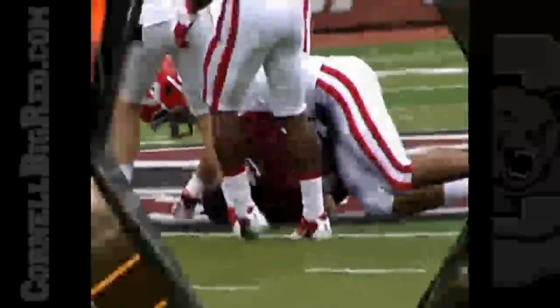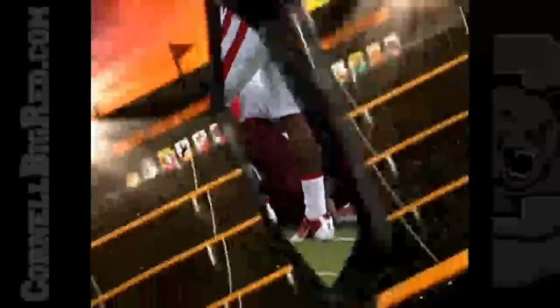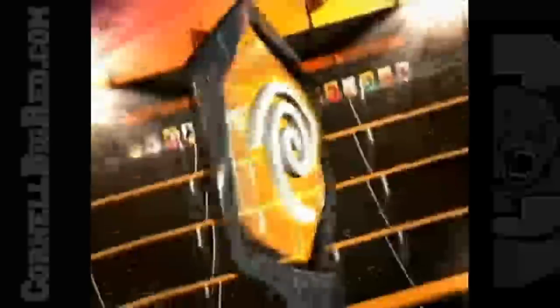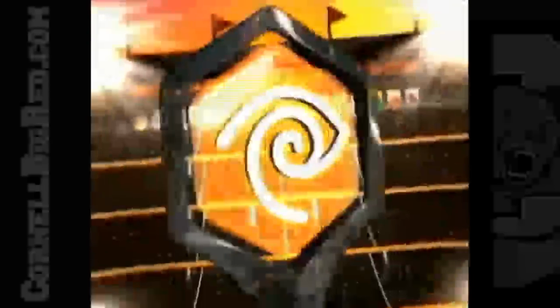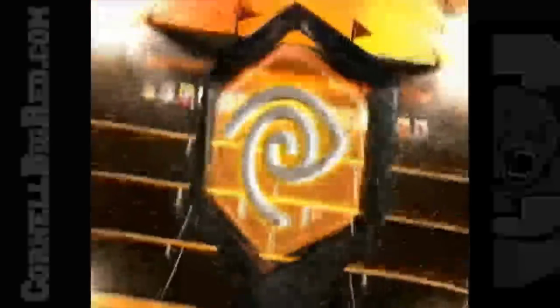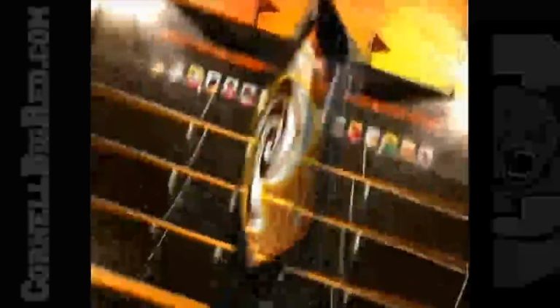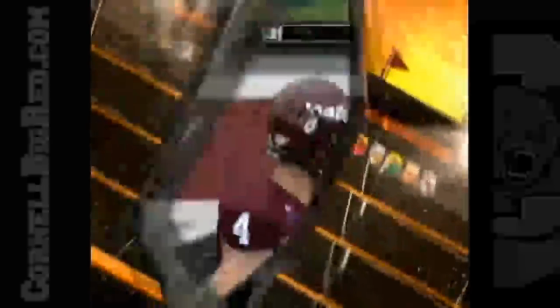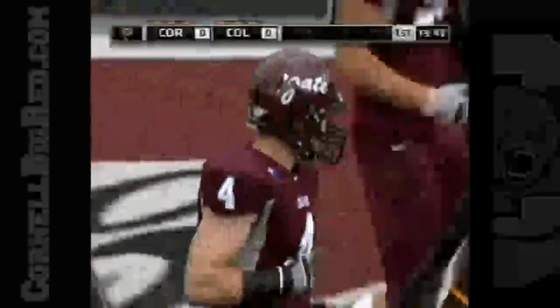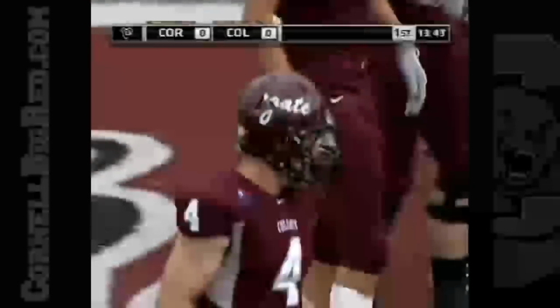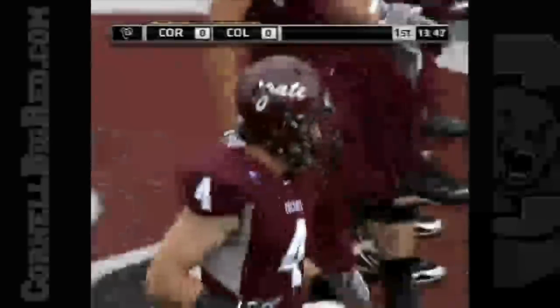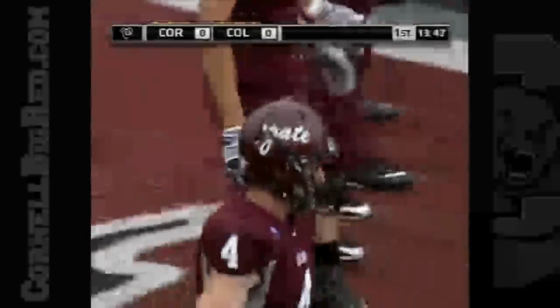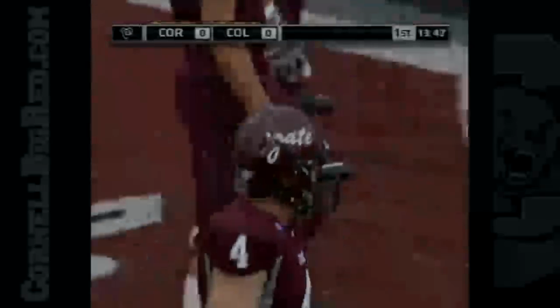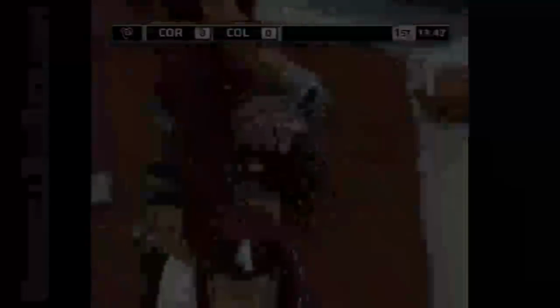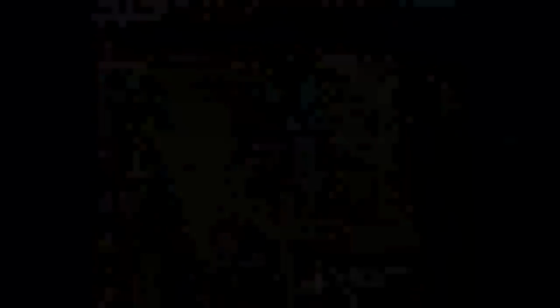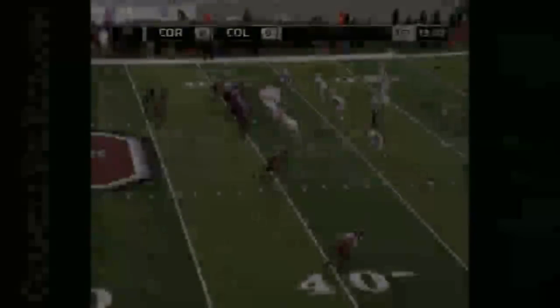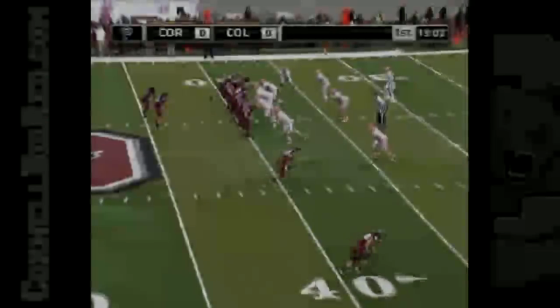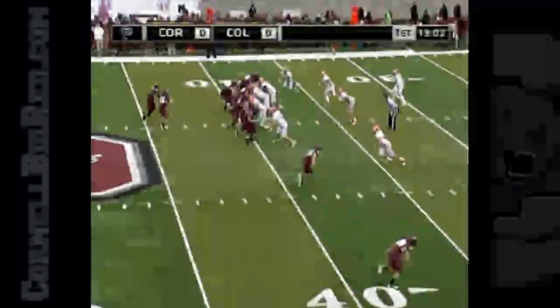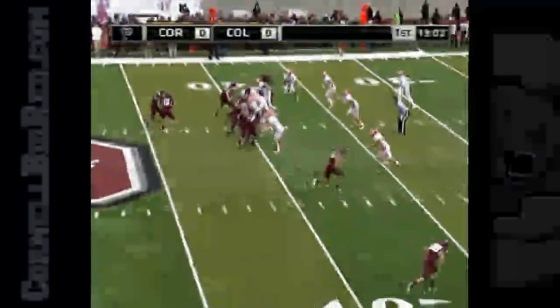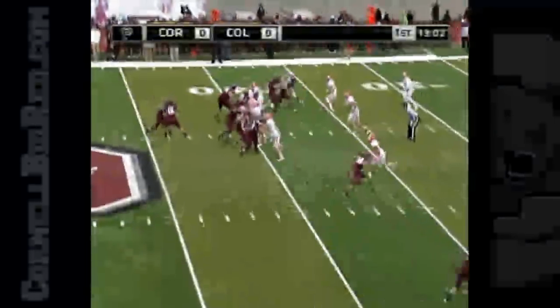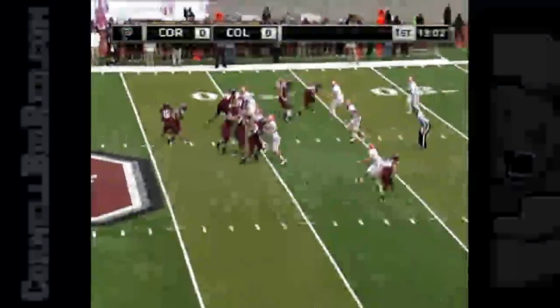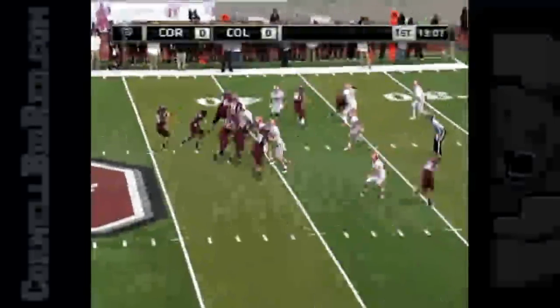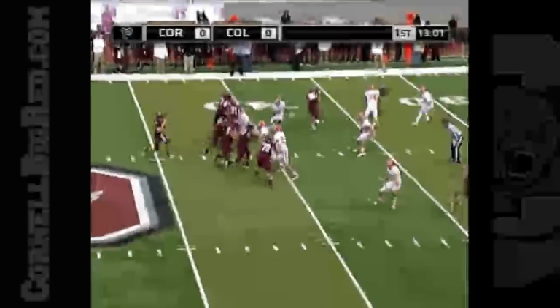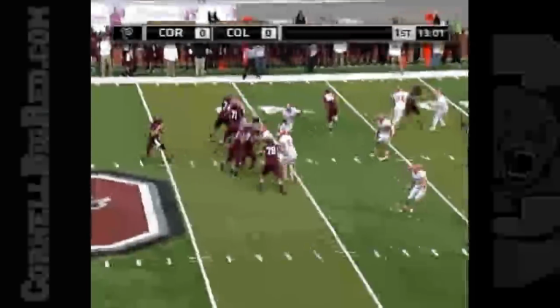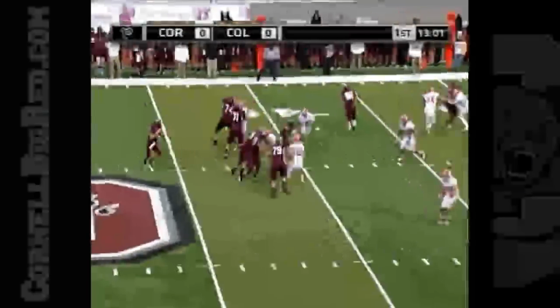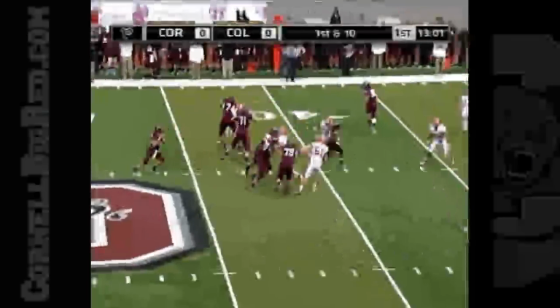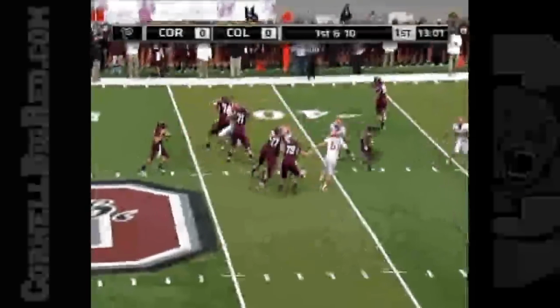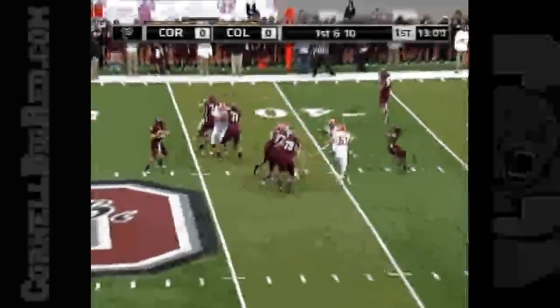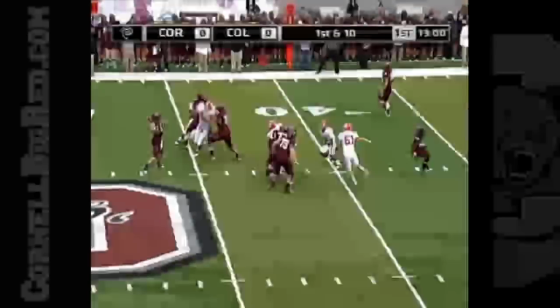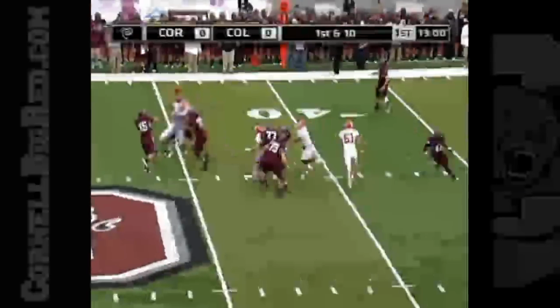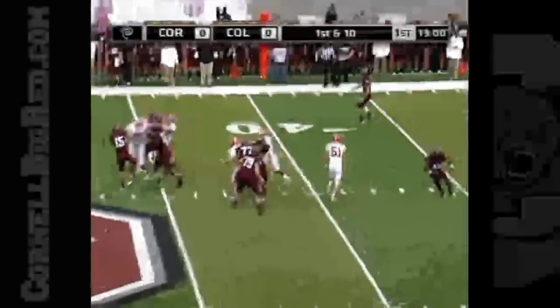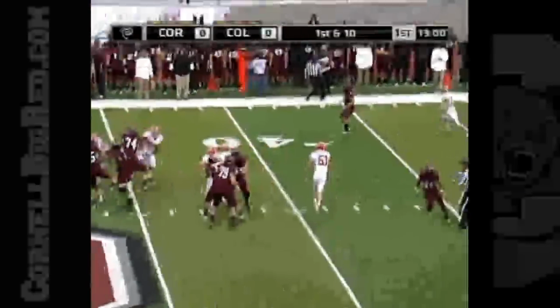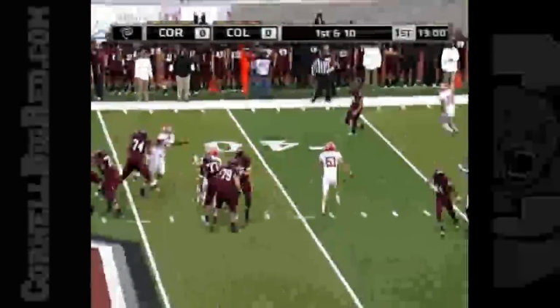Colgate fortunate to come up with that loose football. Starting running back Zahn Lewis hasn't had a touch just yet.